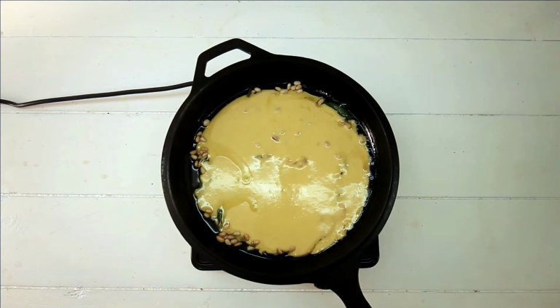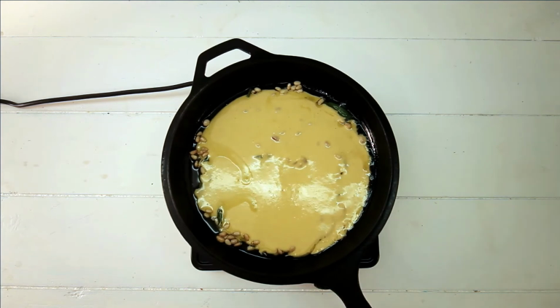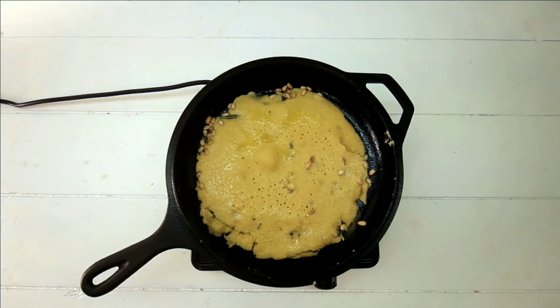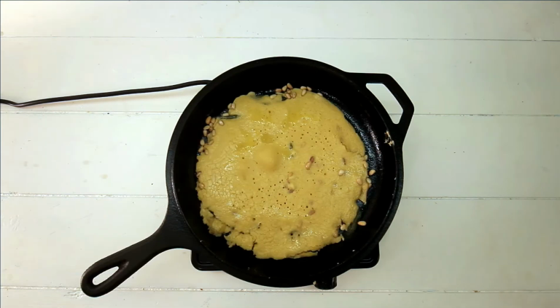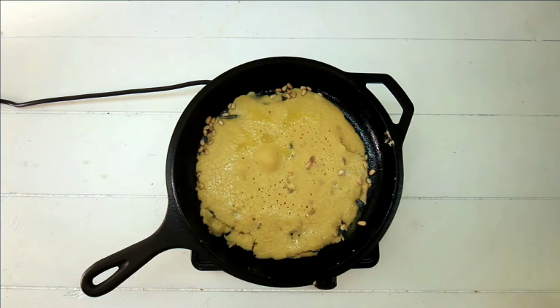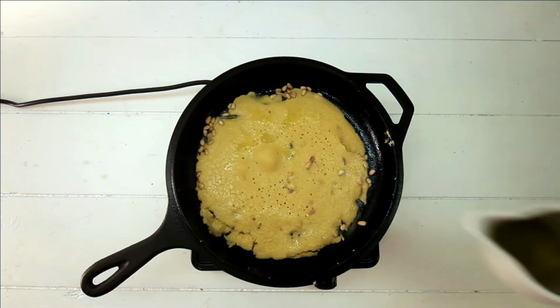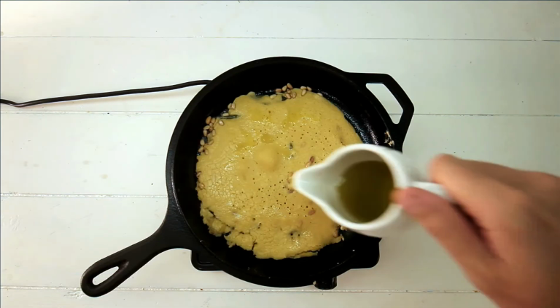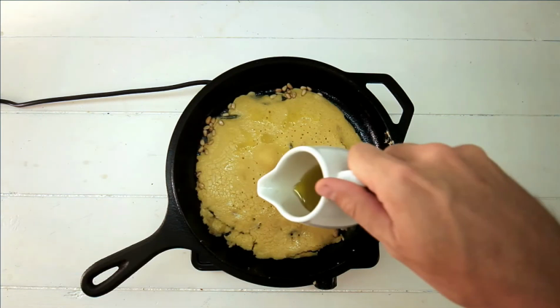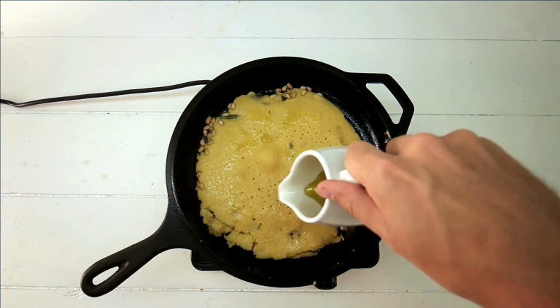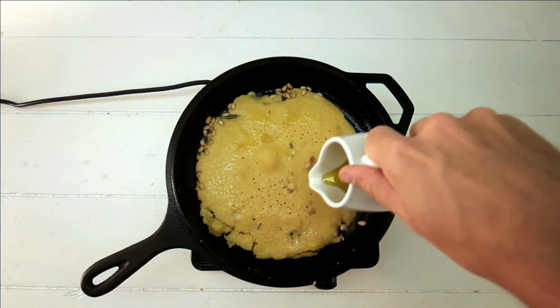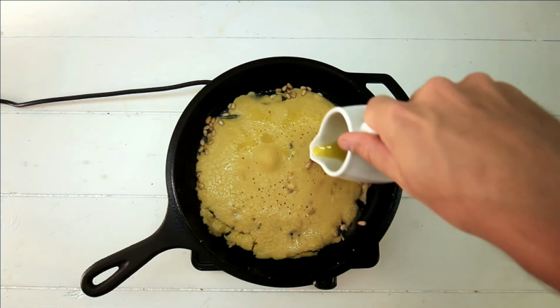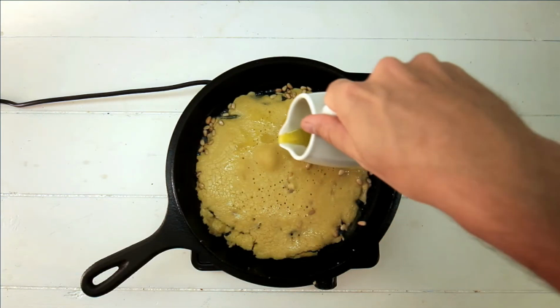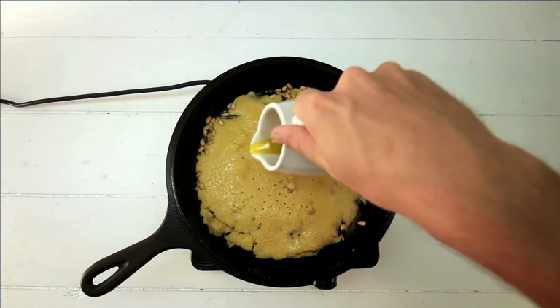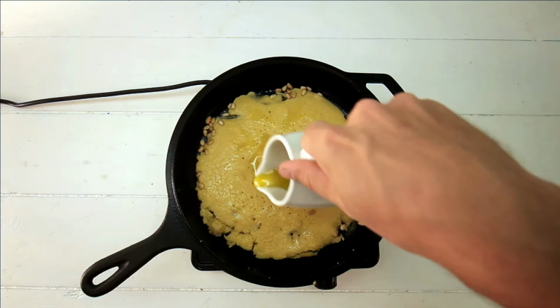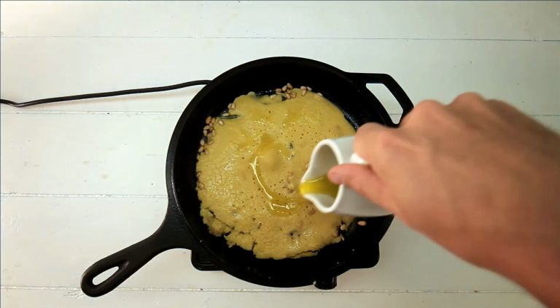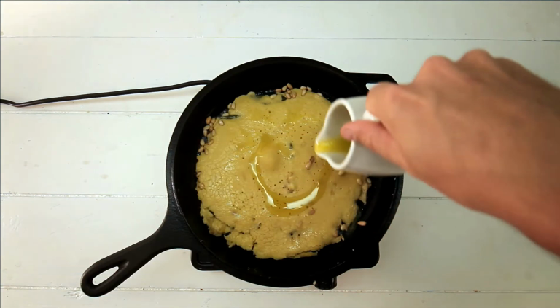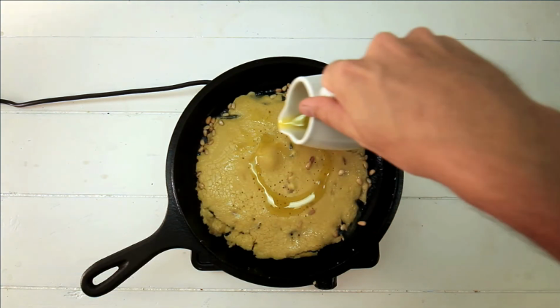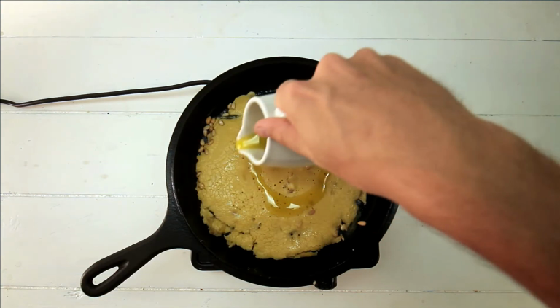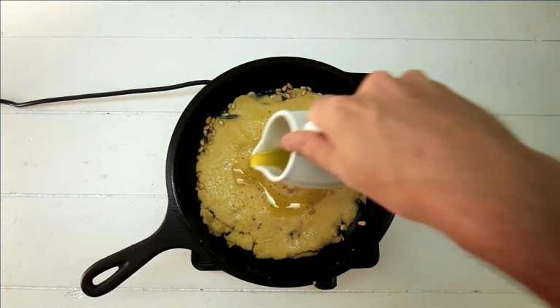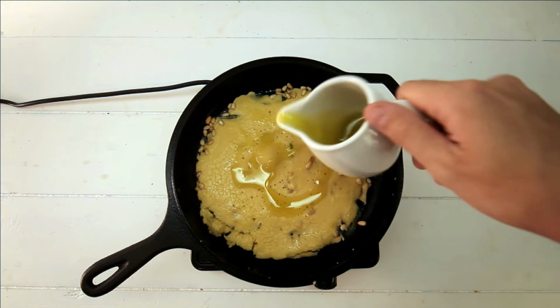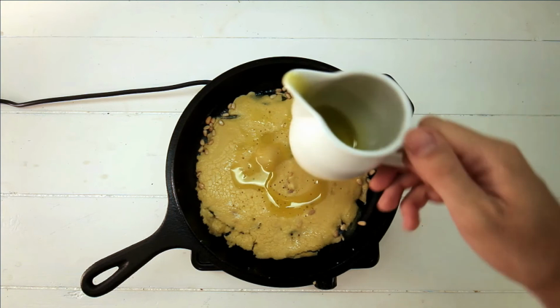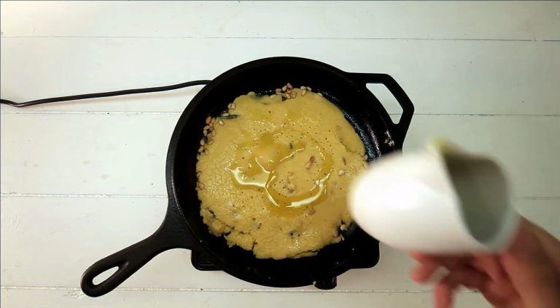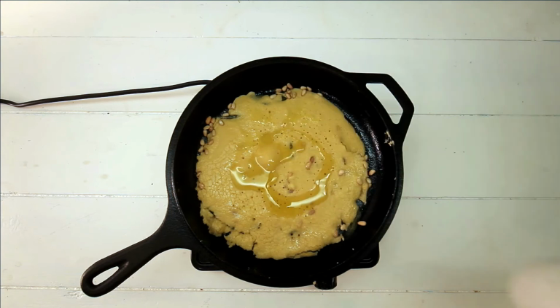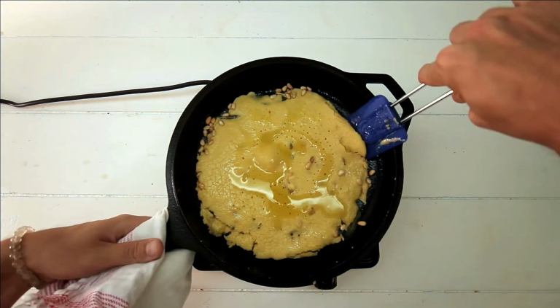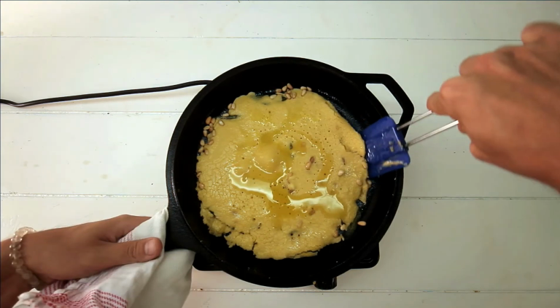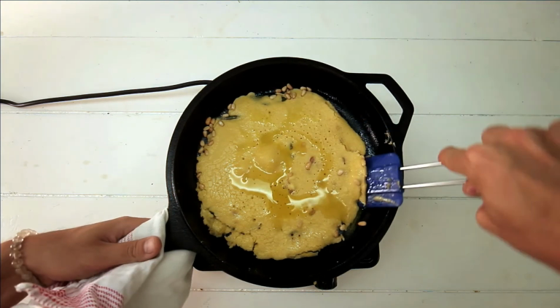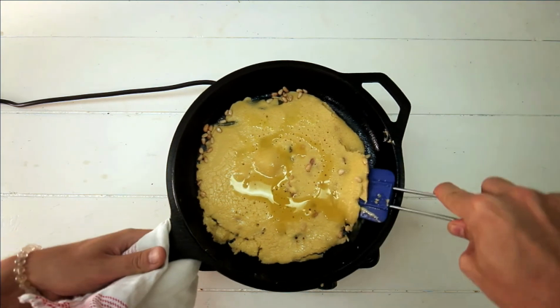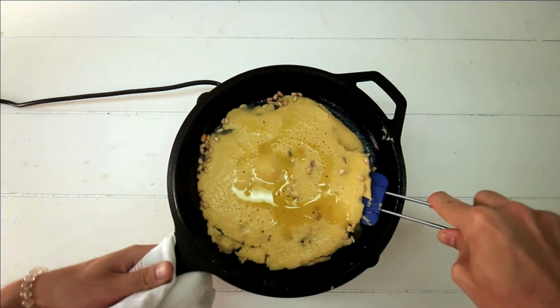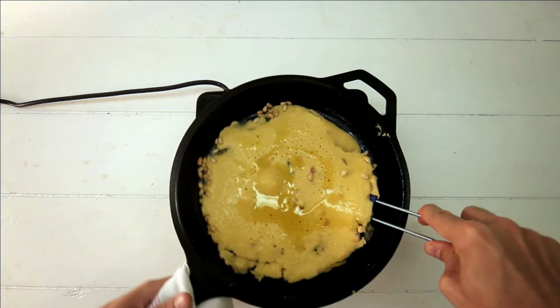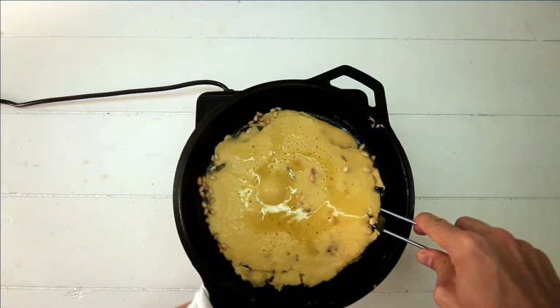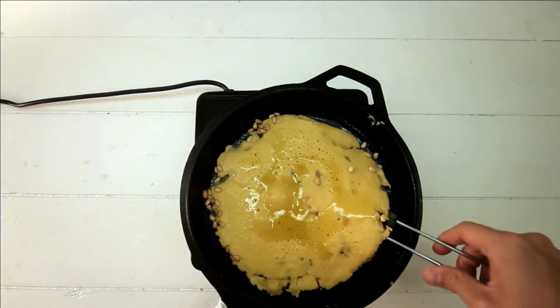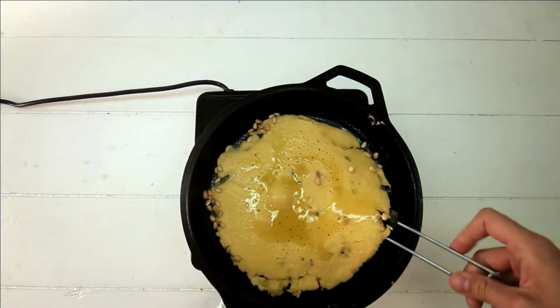I'm going to make a mess. I'm going to add the egg.